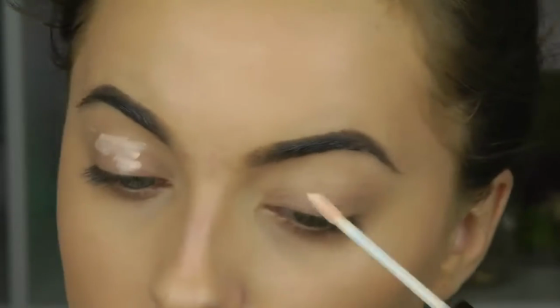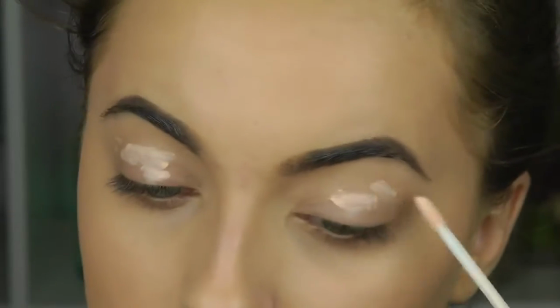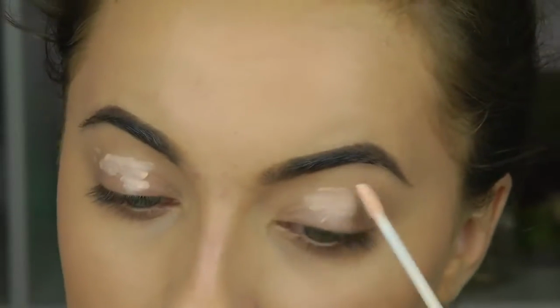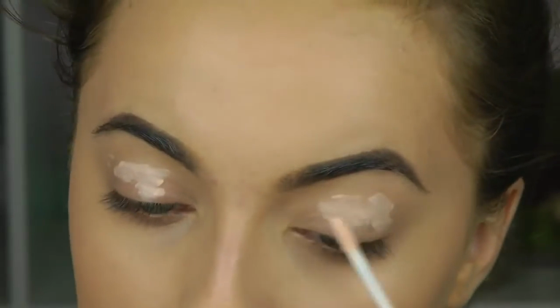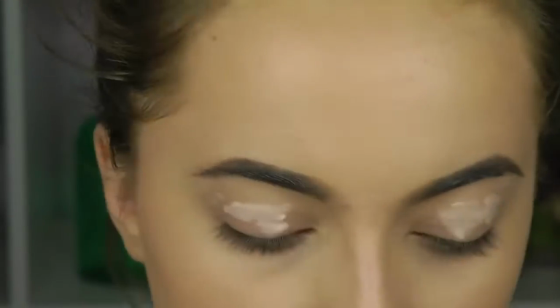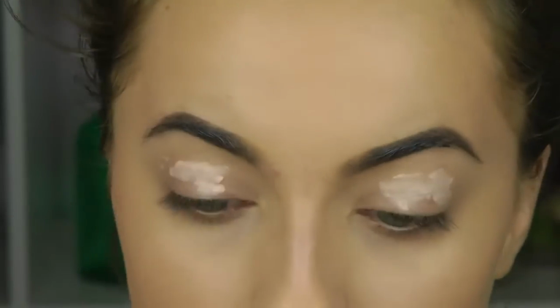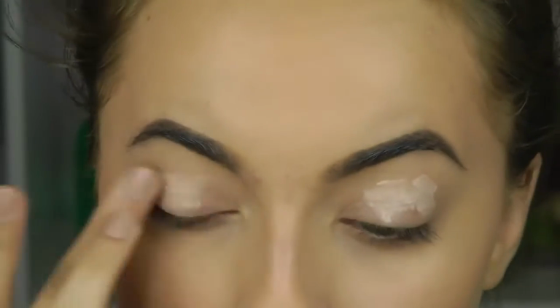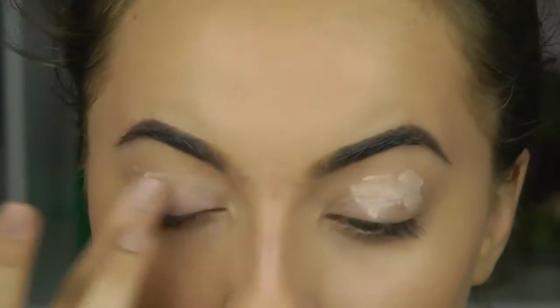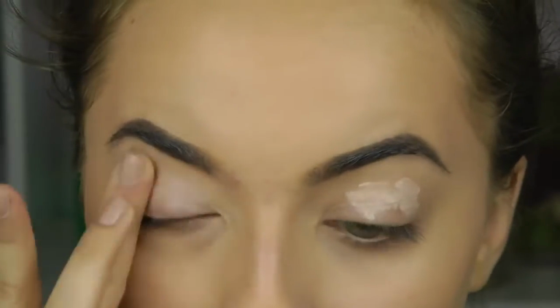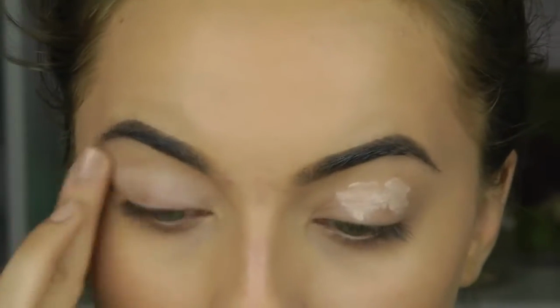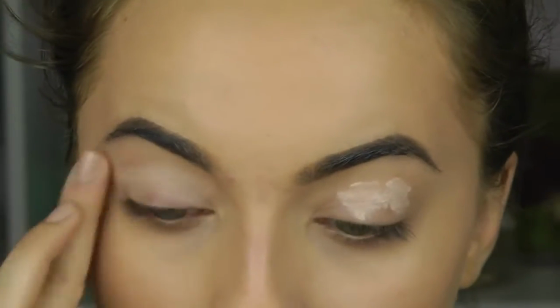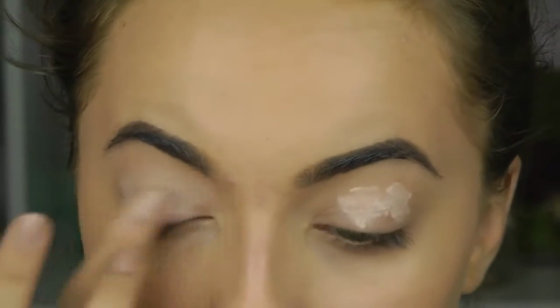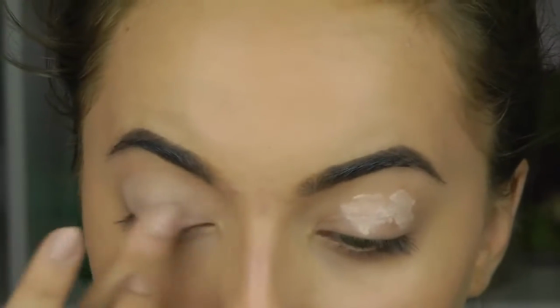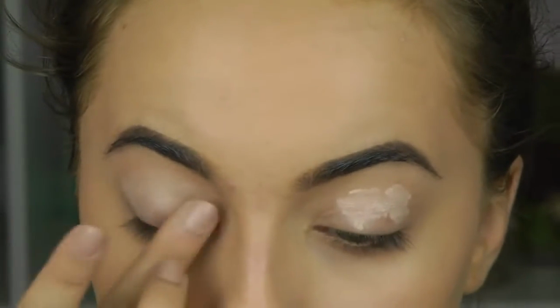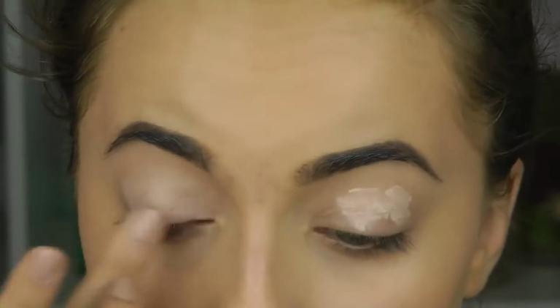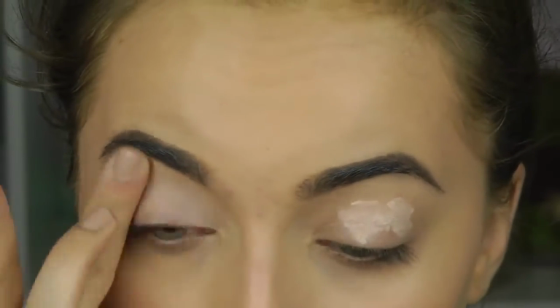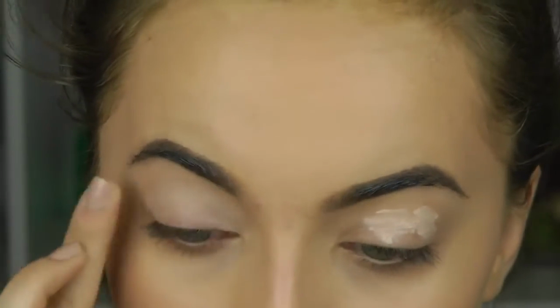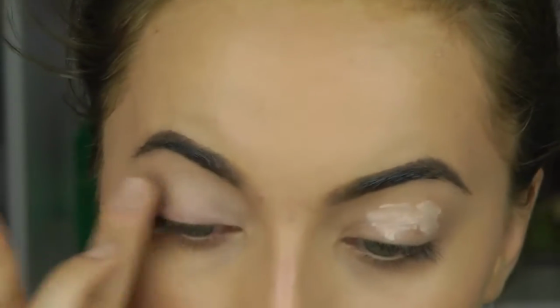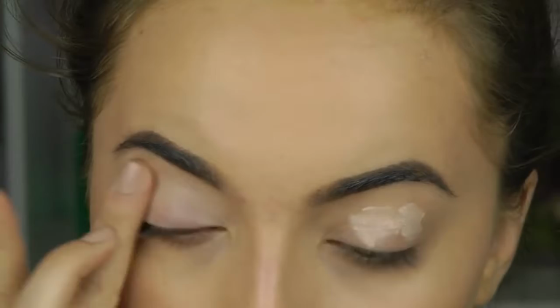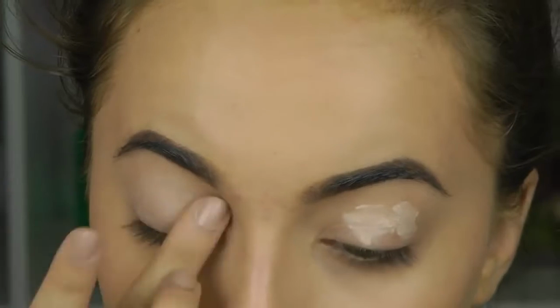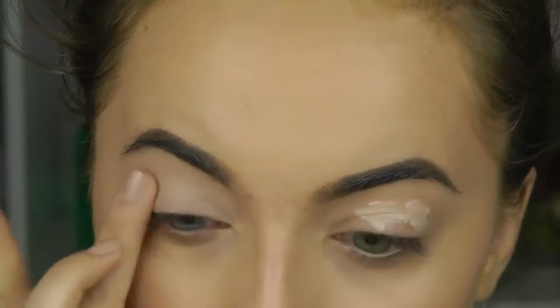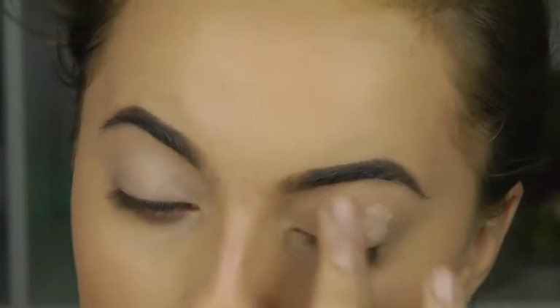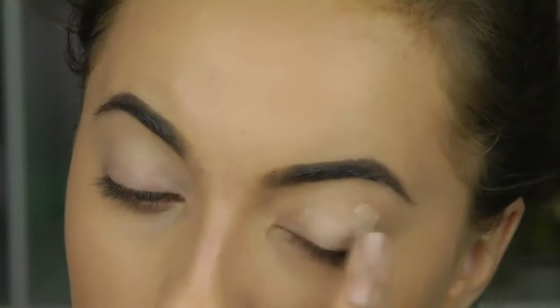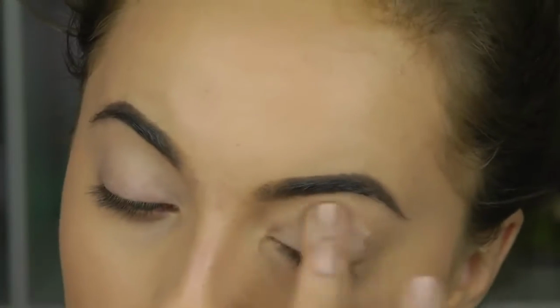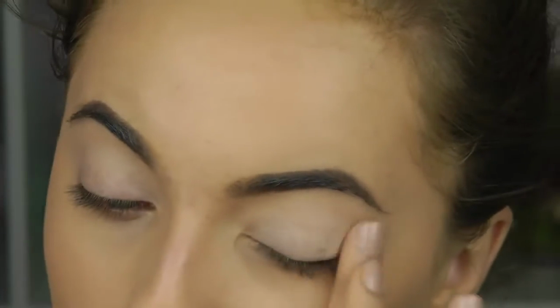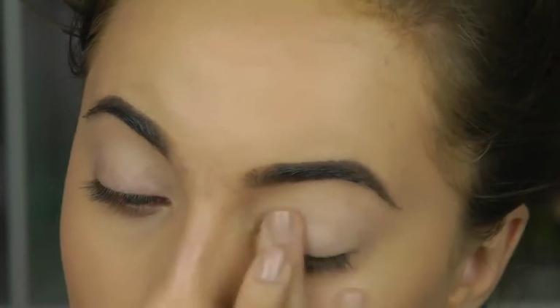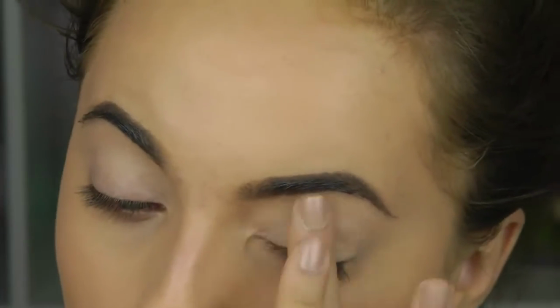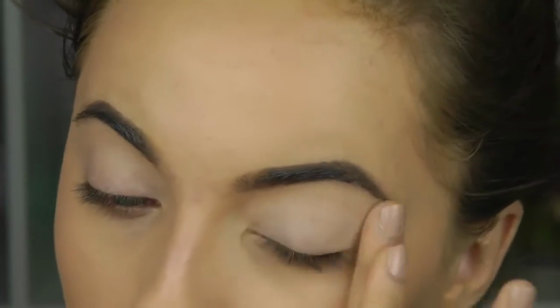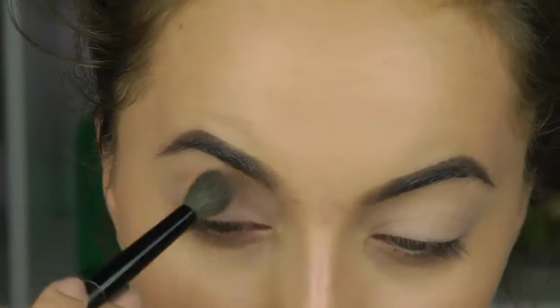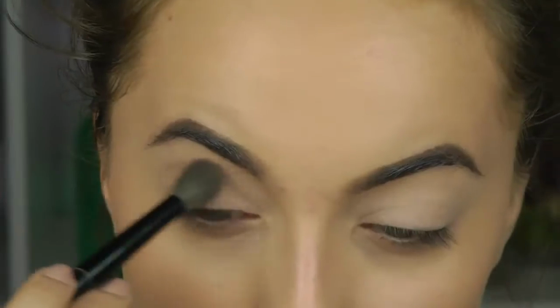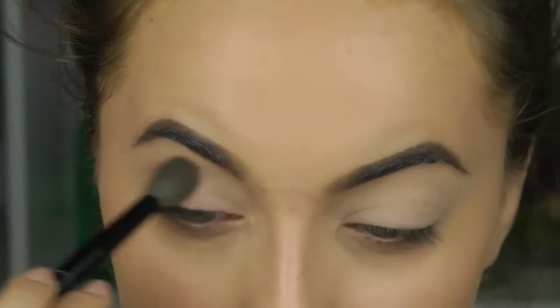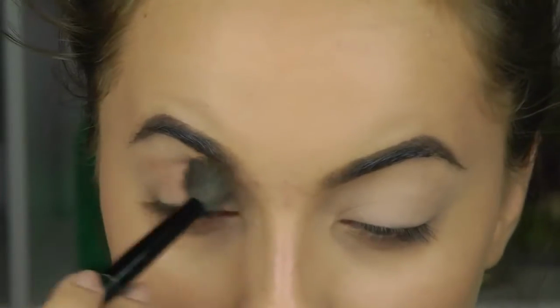I go in with the ELF eyelid primer and place just a little bit onto the center of my lid, then blend it all the way up to my brow bone.